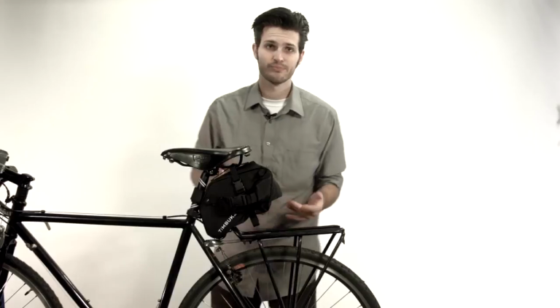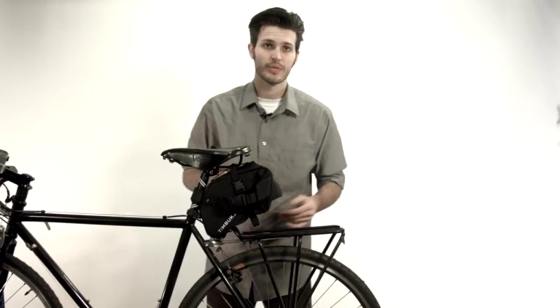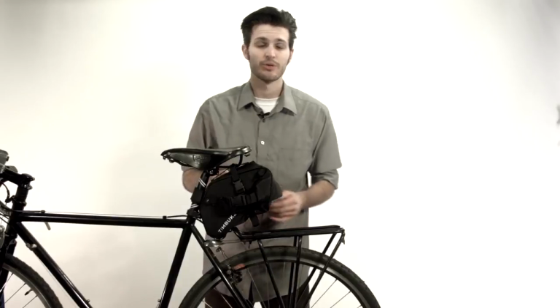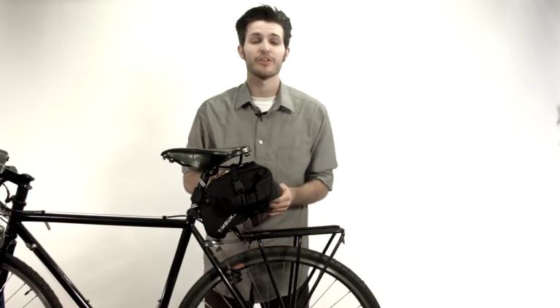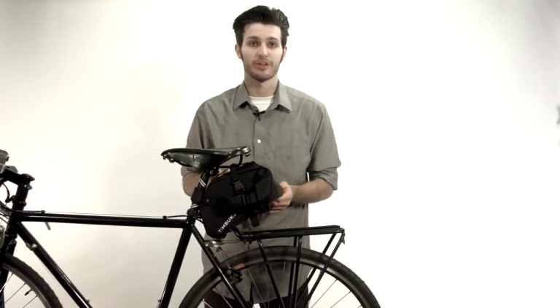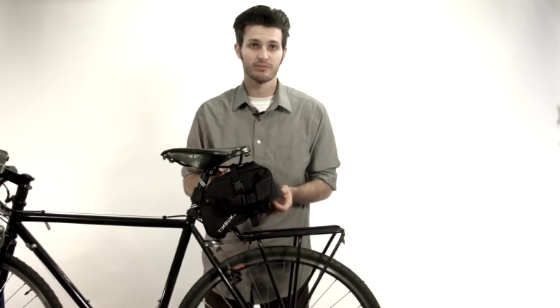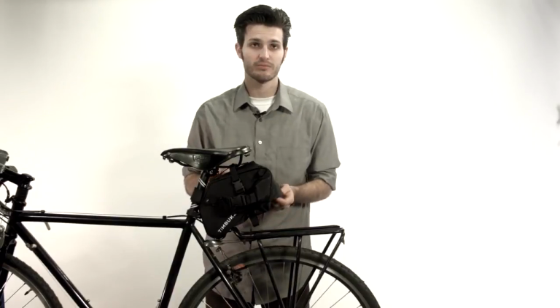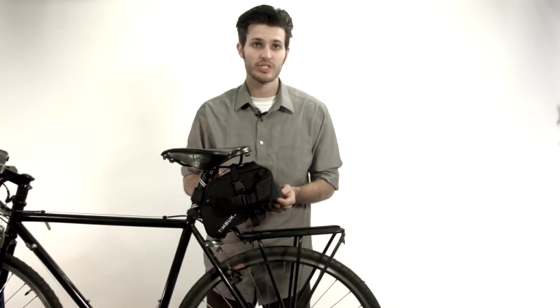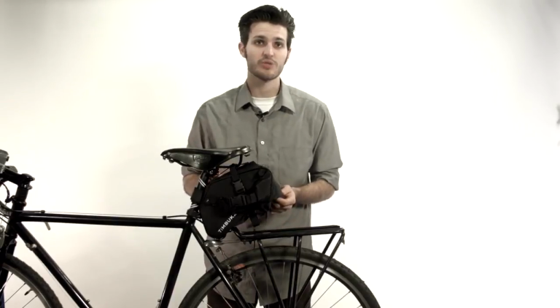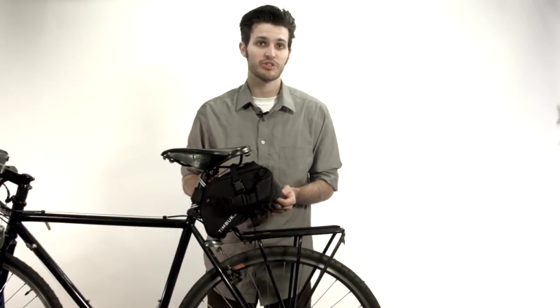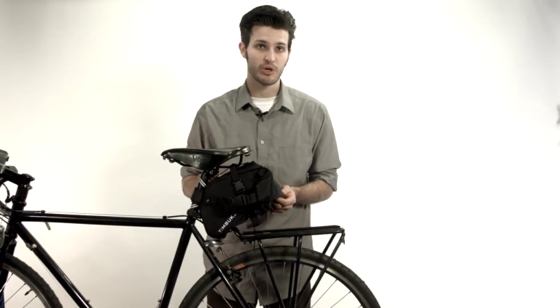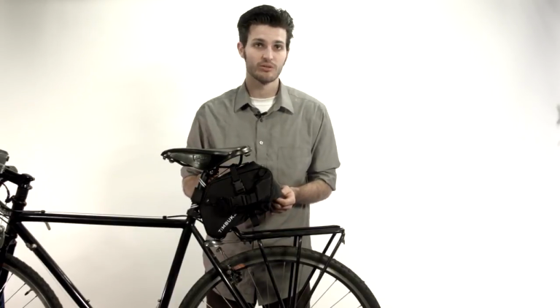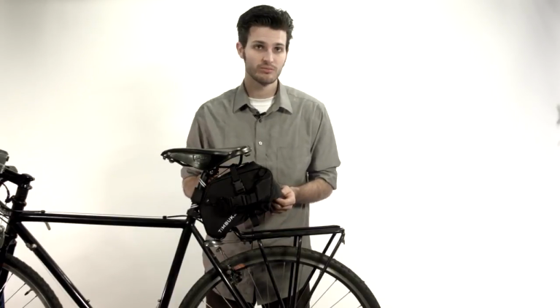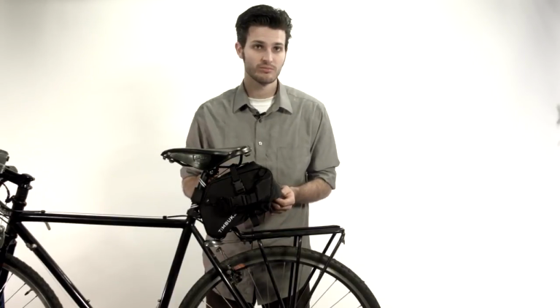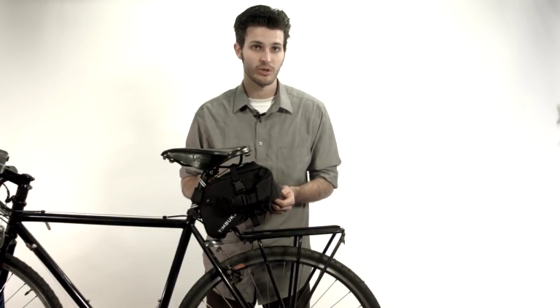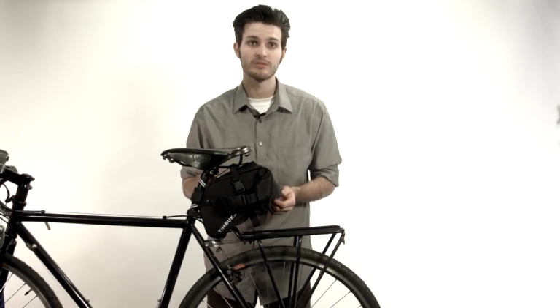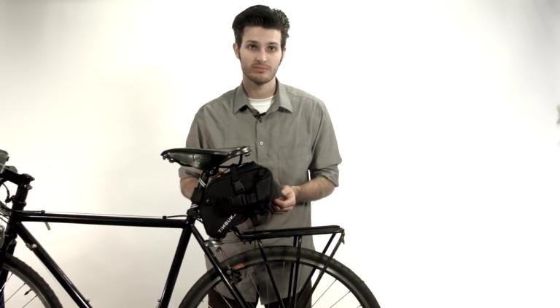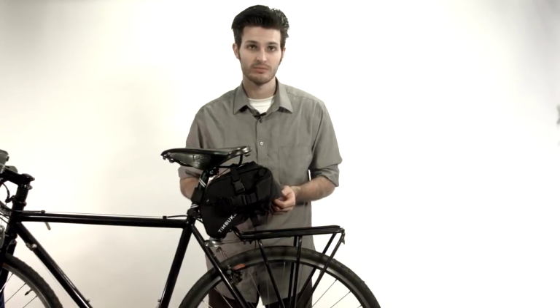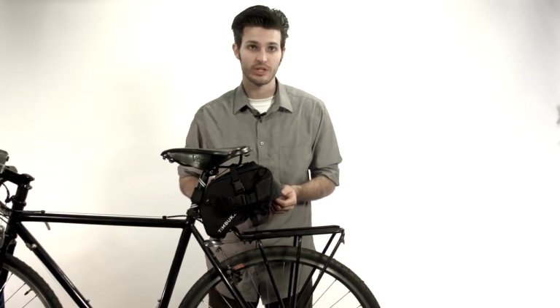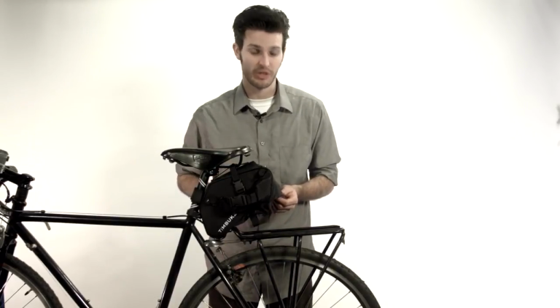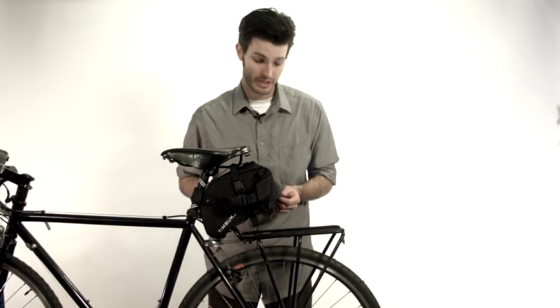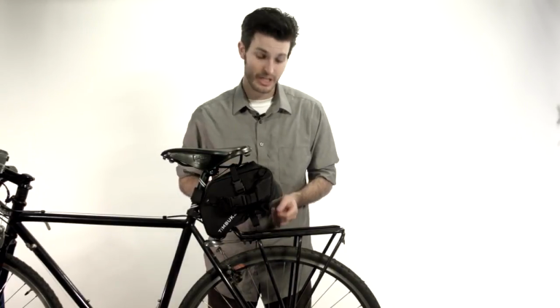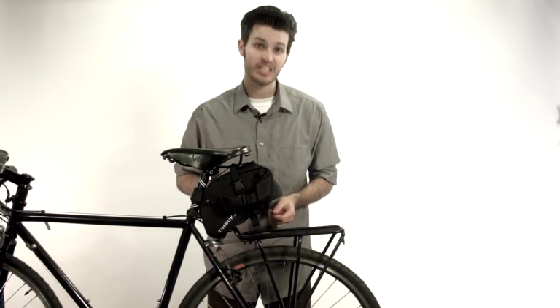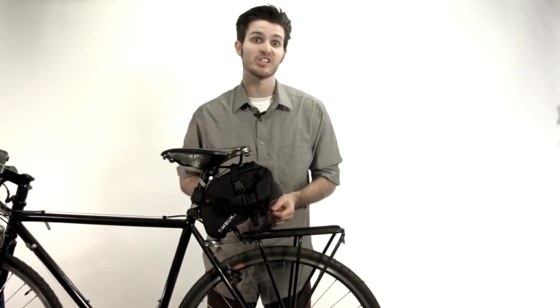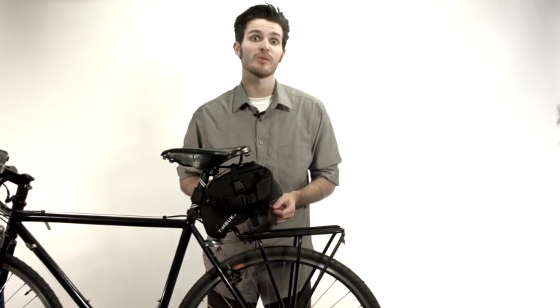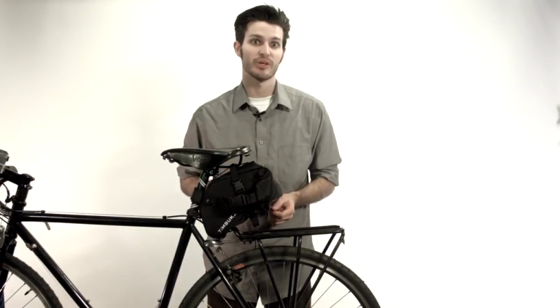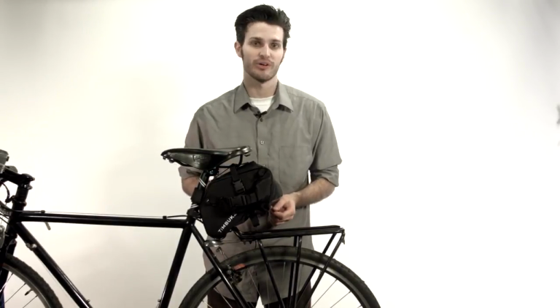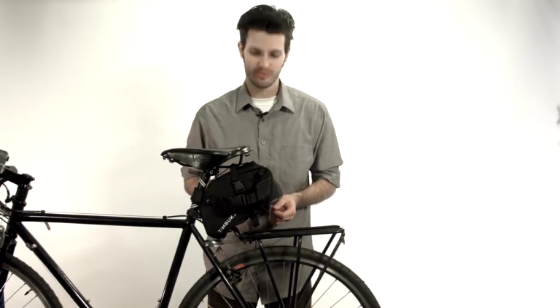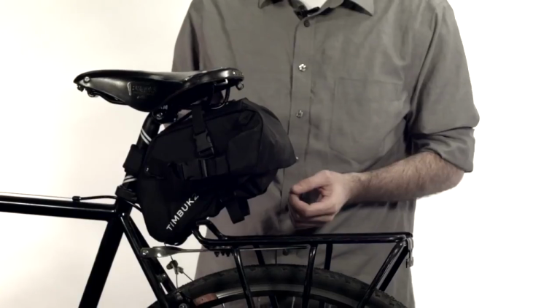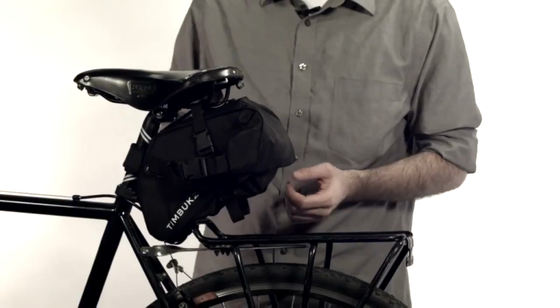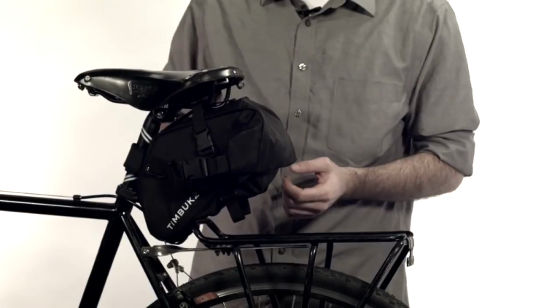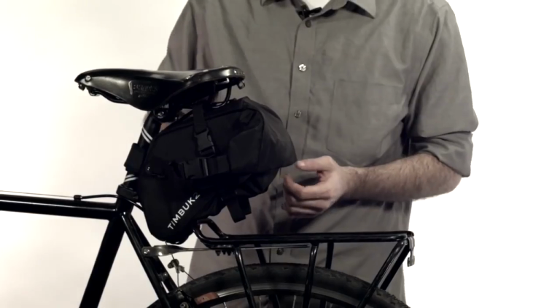I know what you're thinking — this guy's pretty small. Well, guess what? It gets a lot bigger.